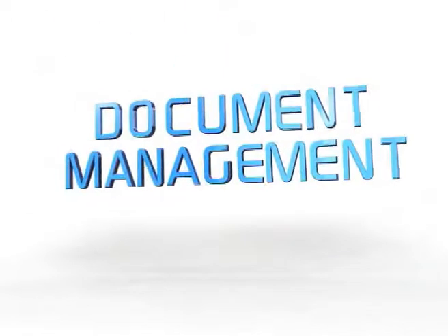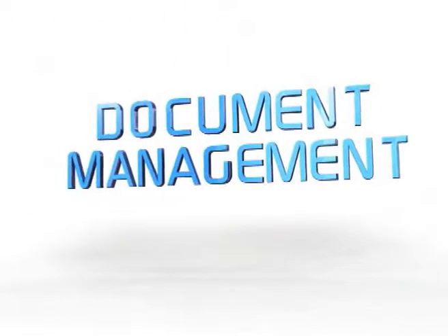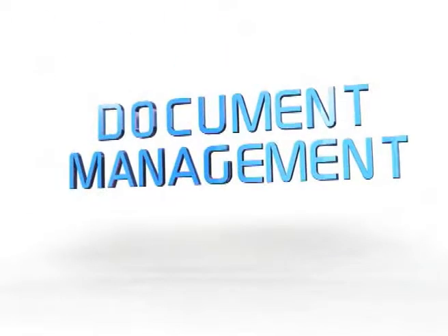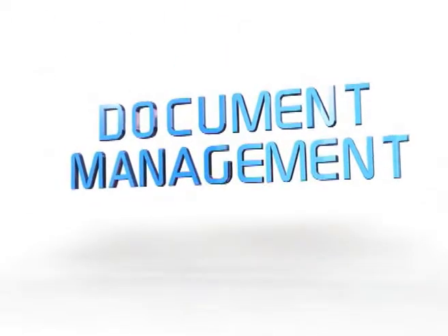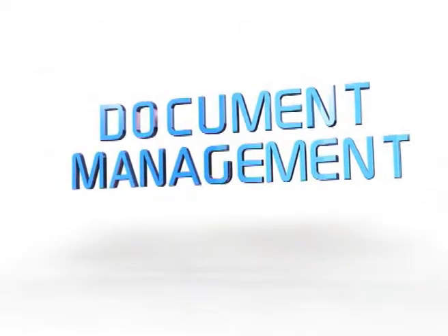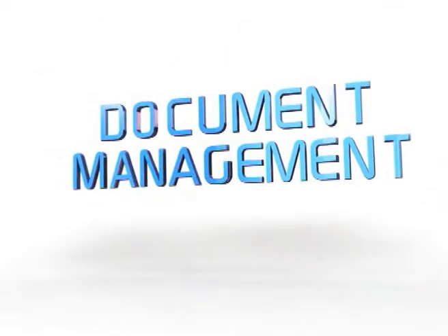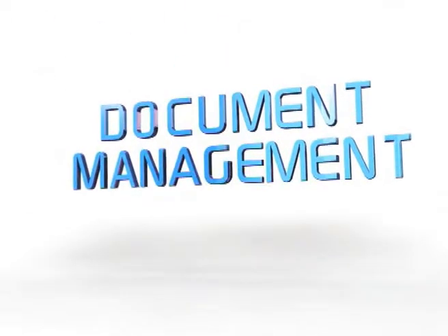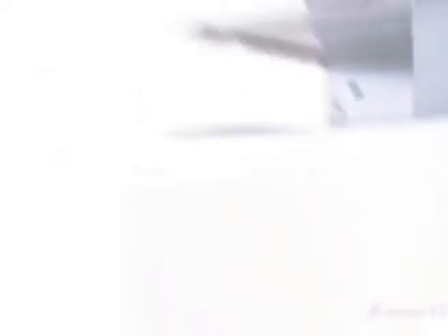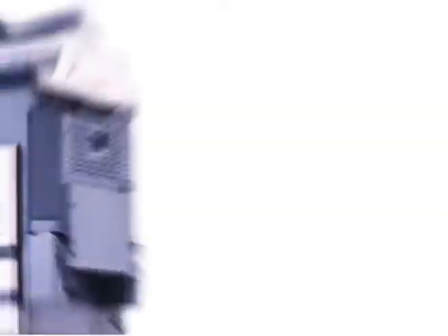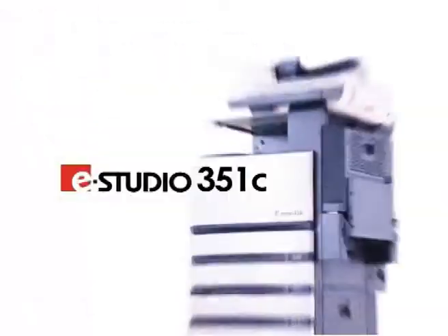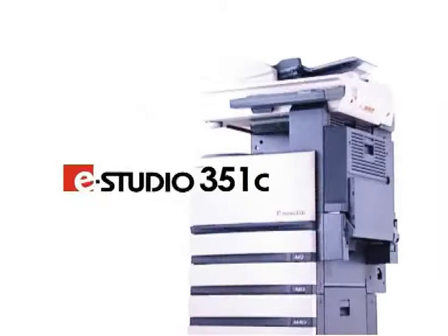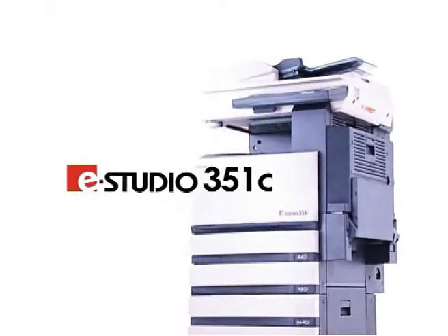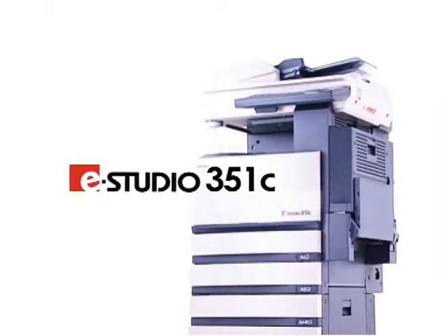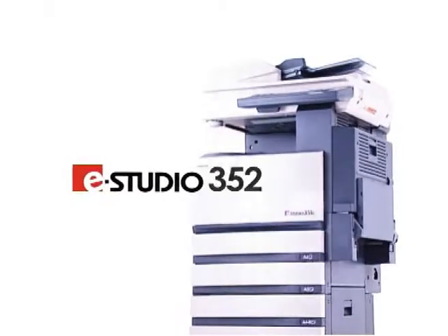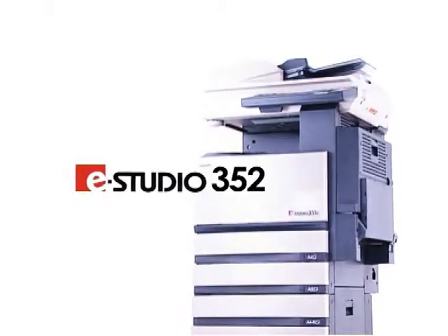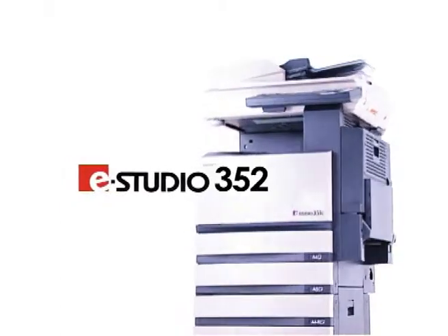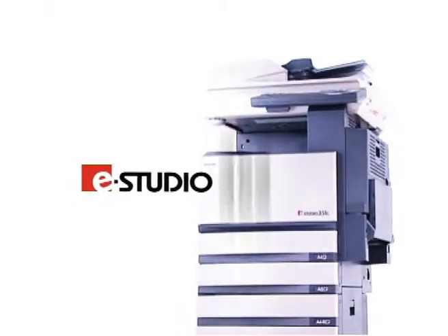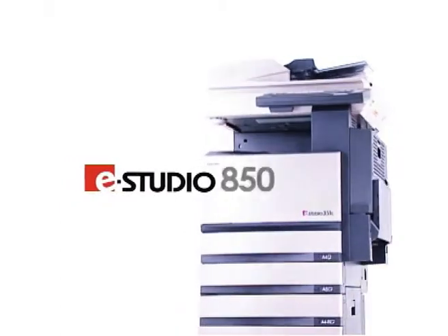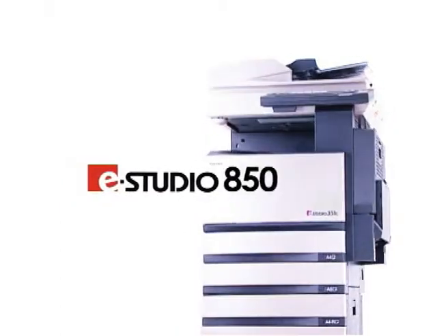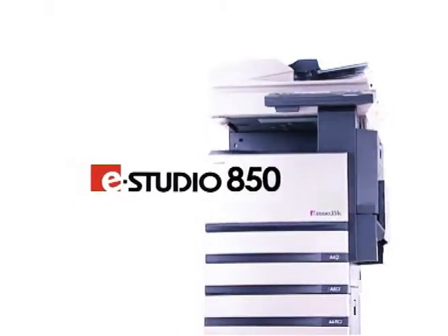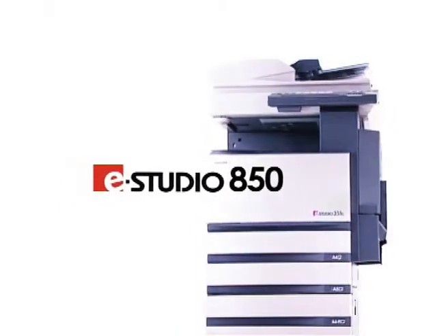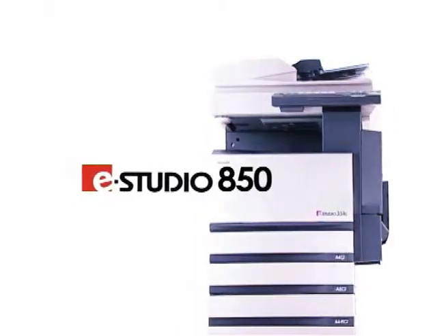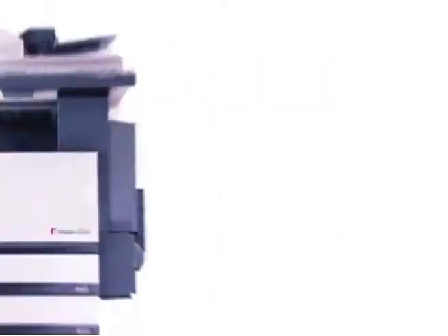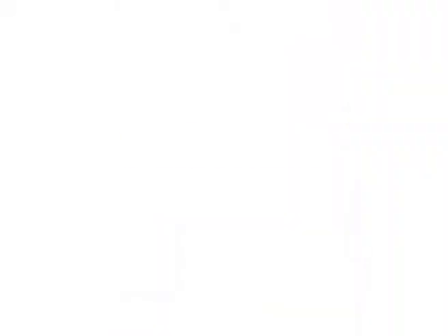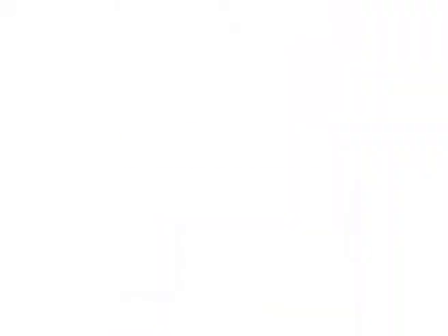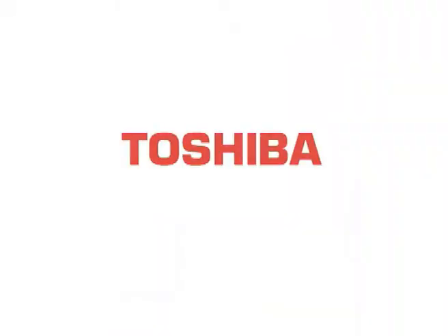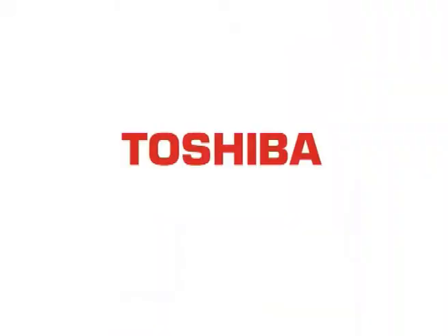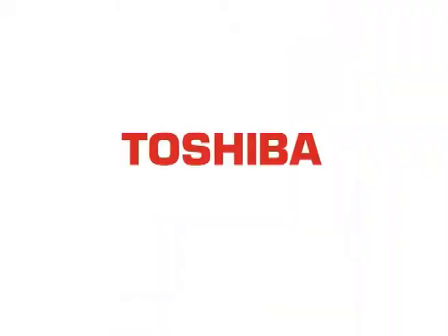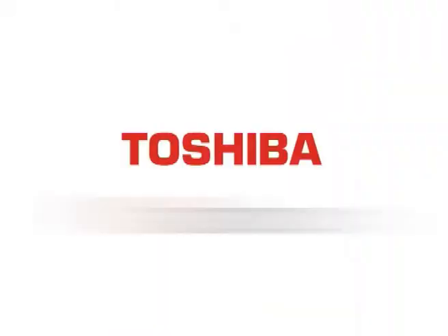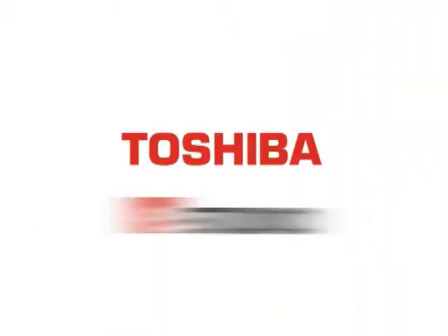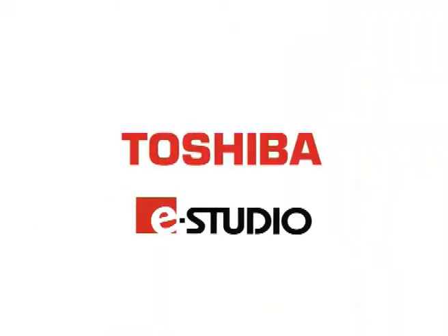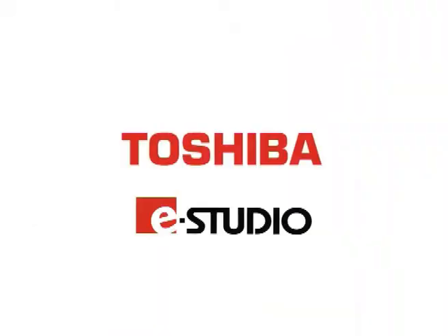One system is all you need. Toshiba eStudio.